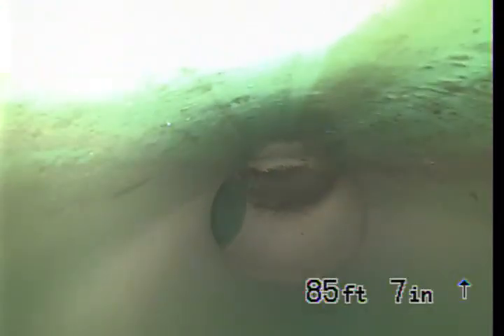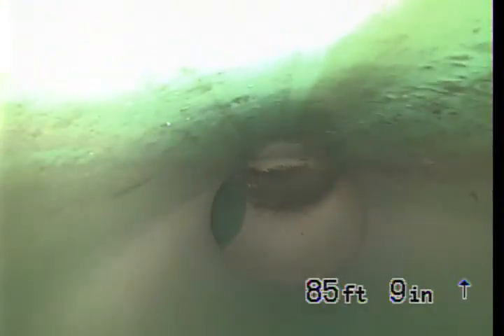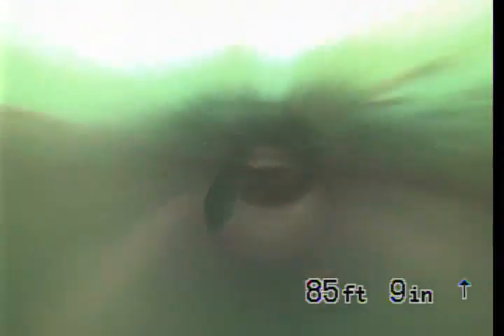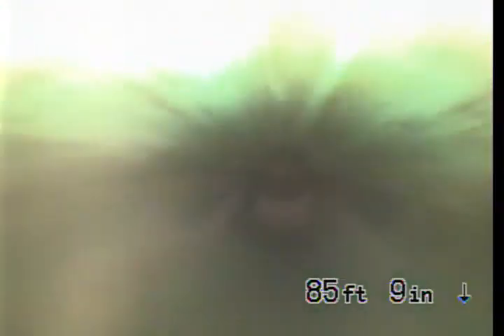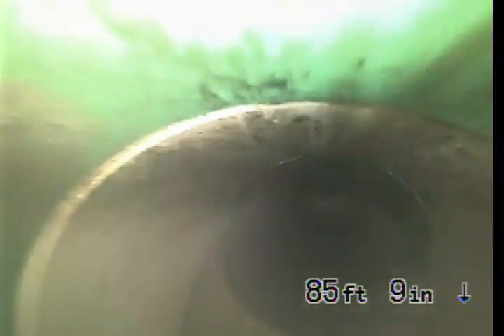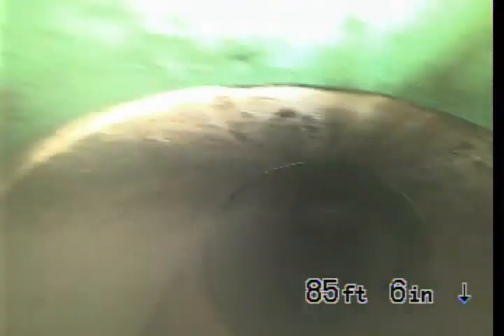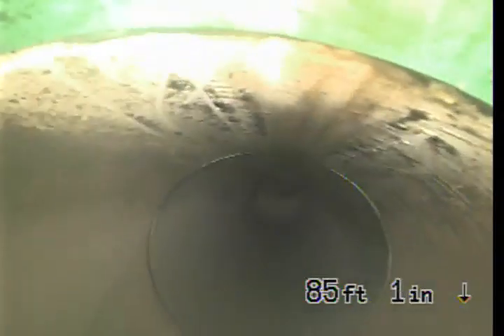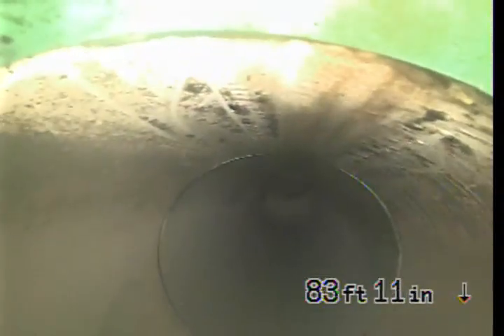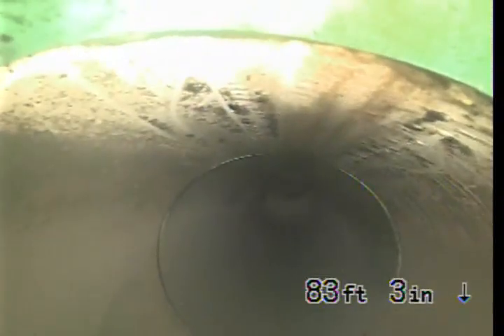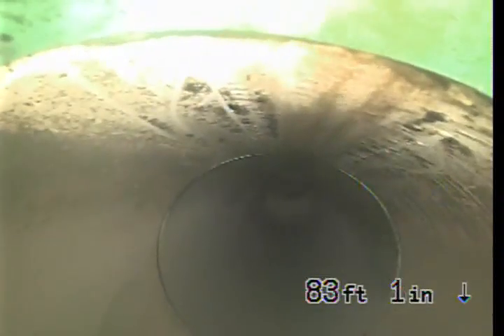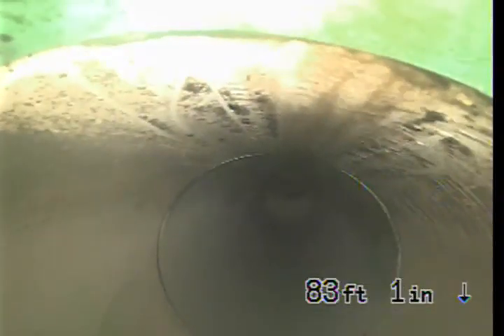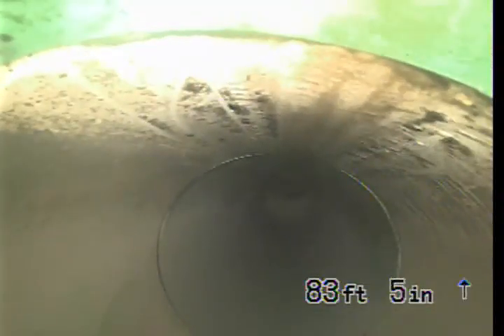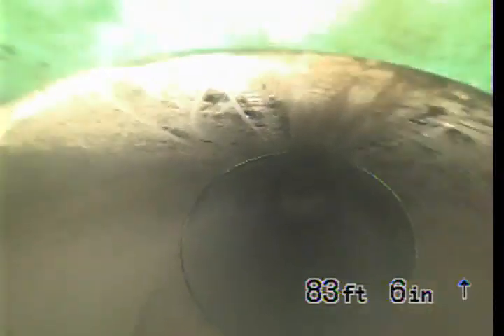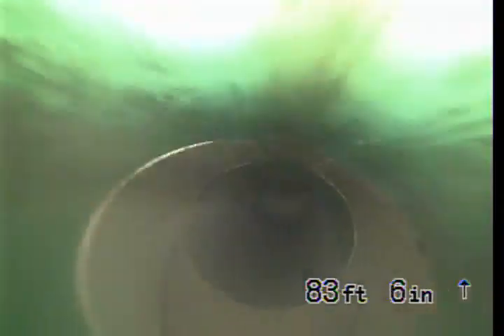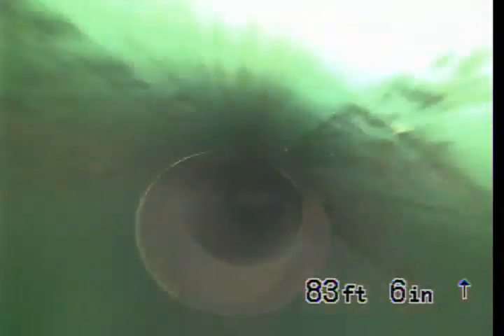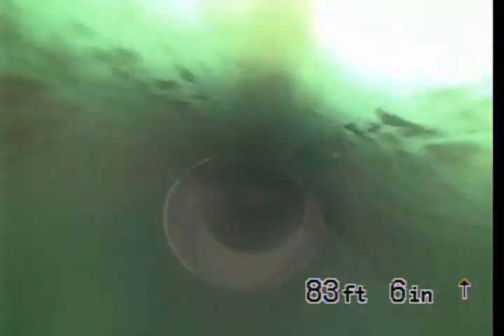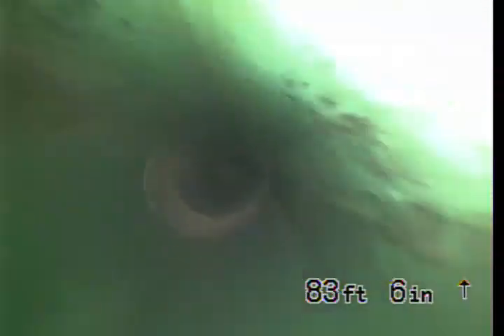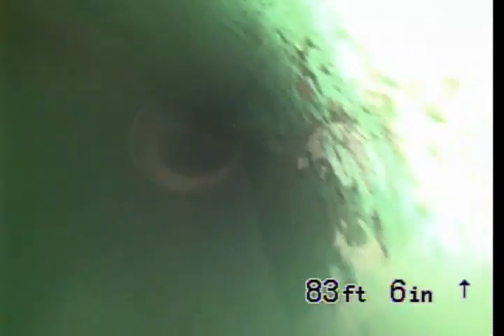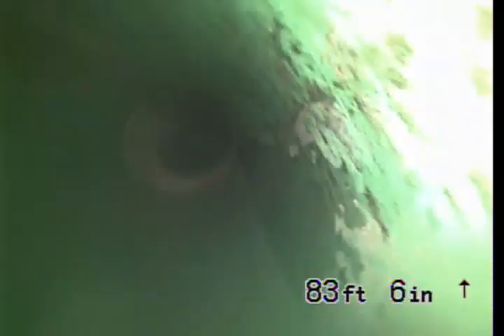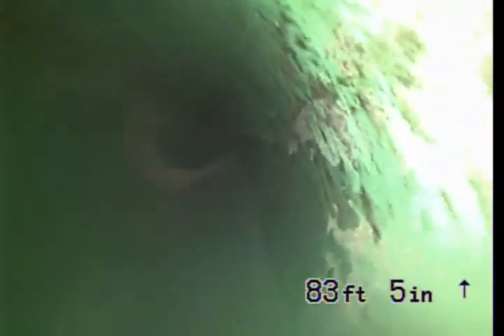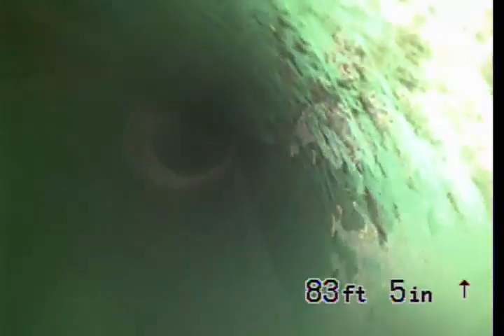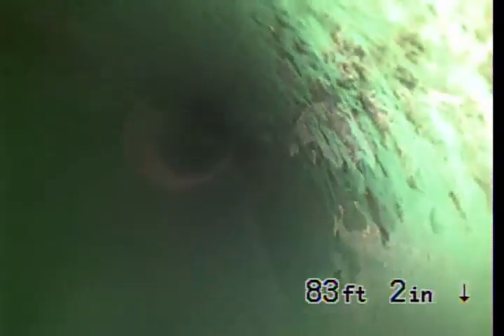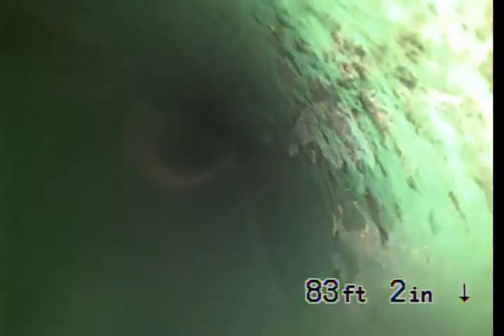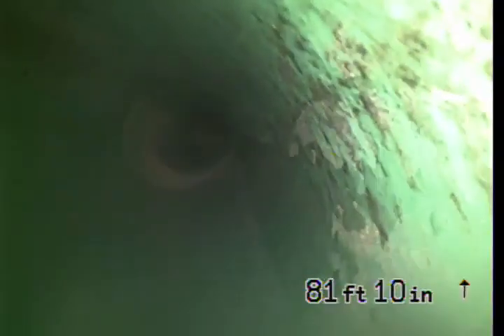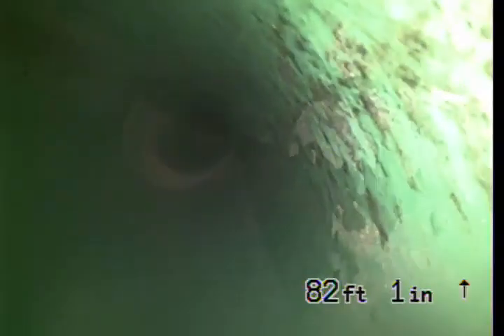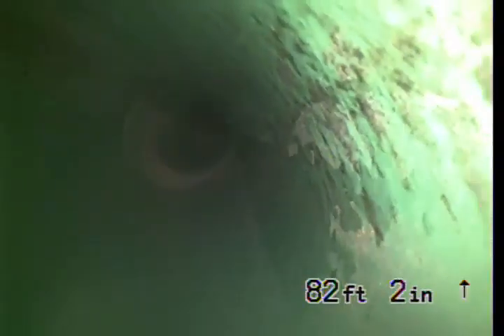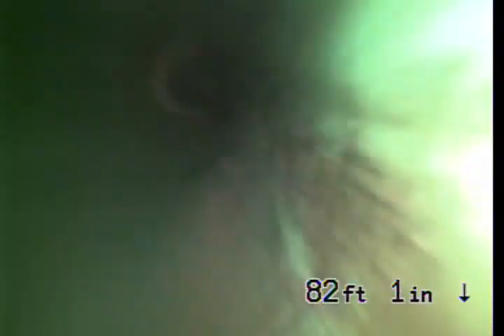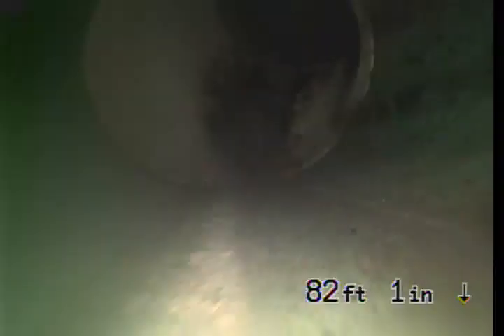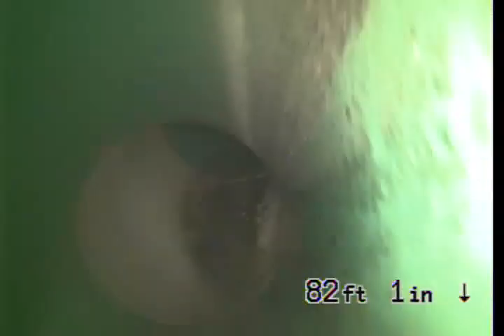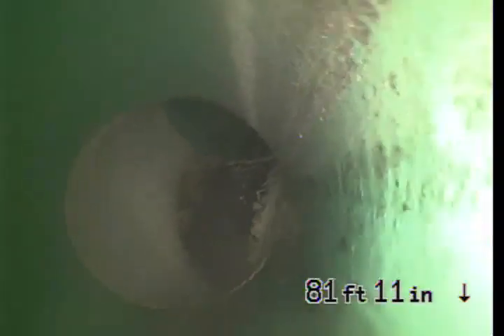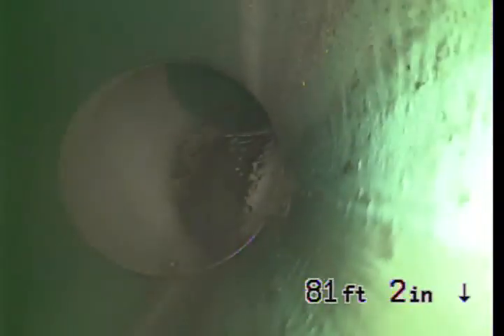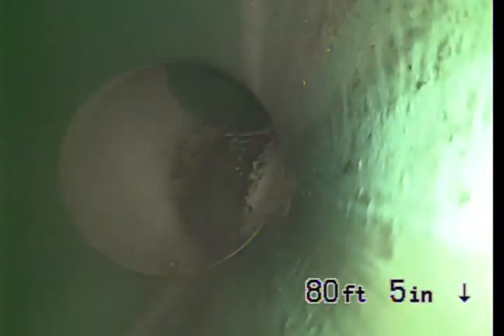45-degree bend right there. There's a tie-in that's most likely to clean out downstream.